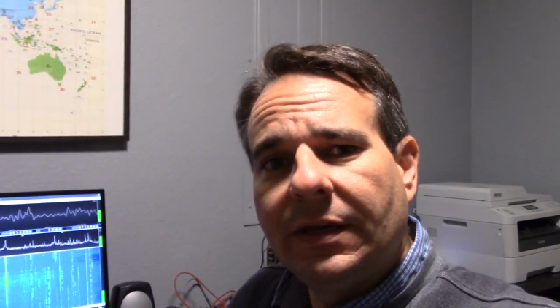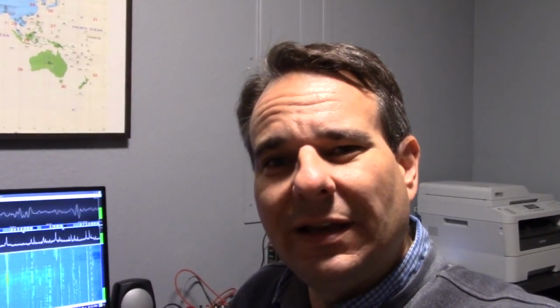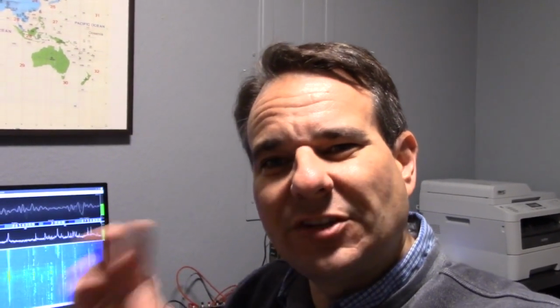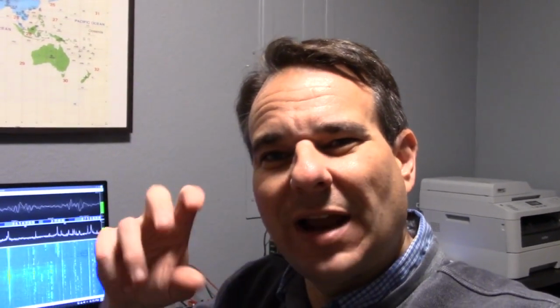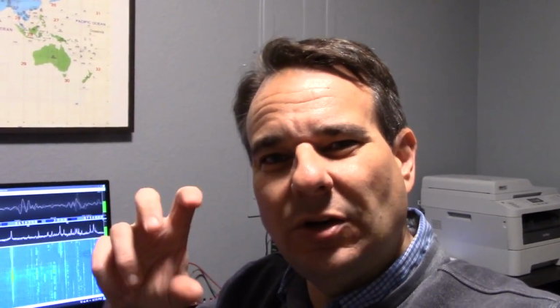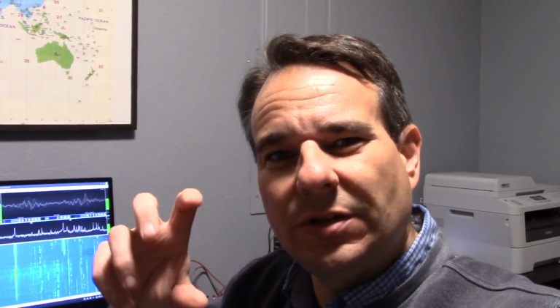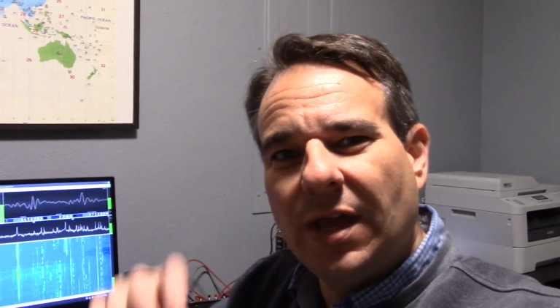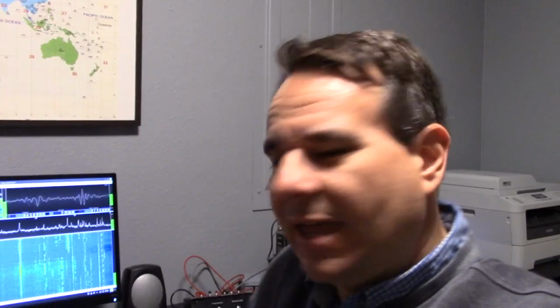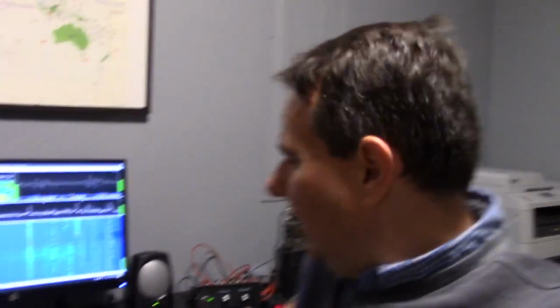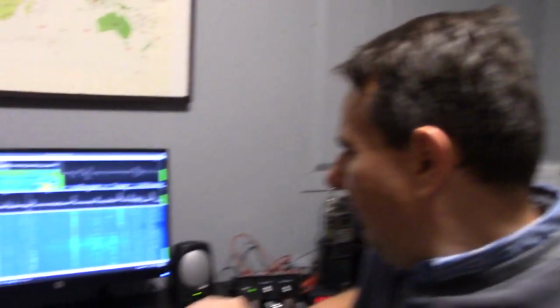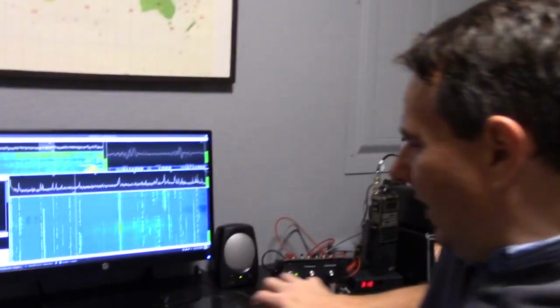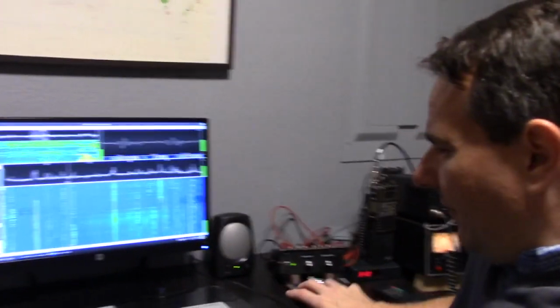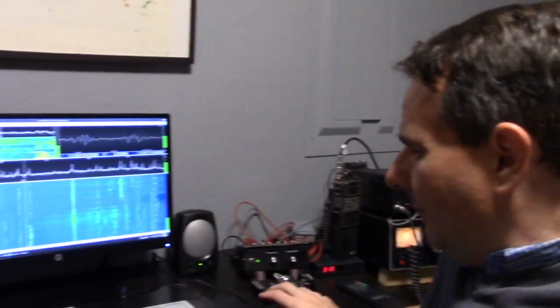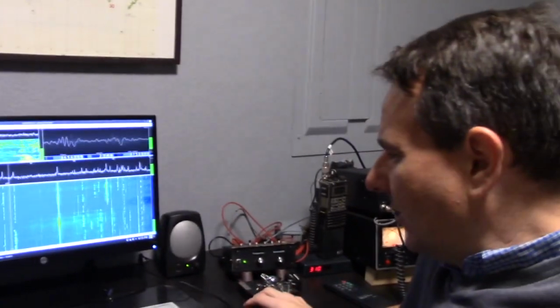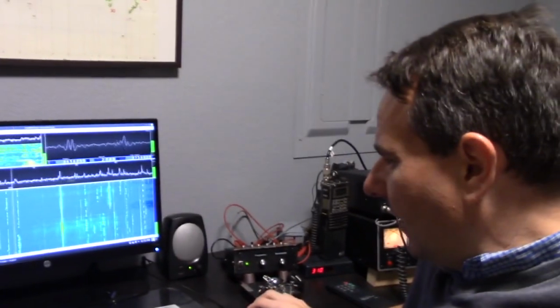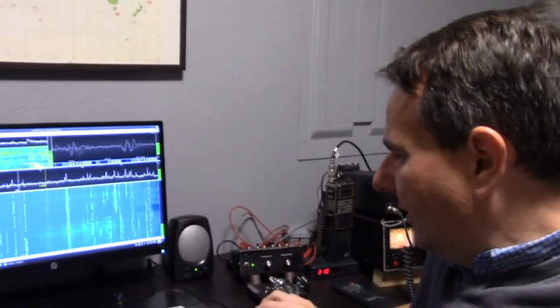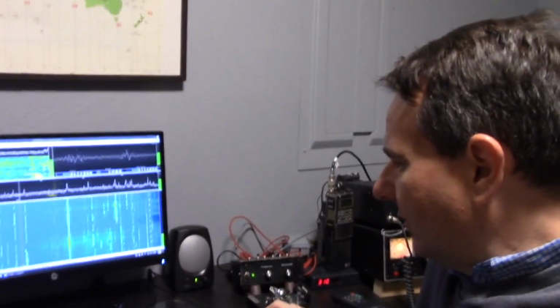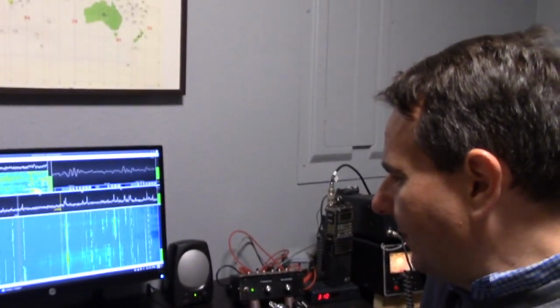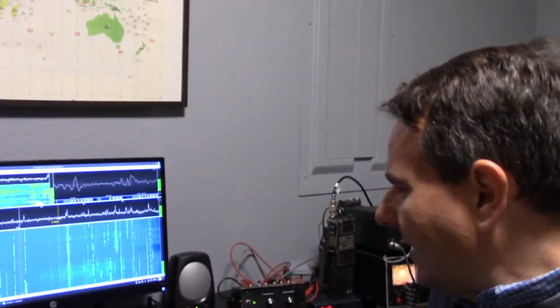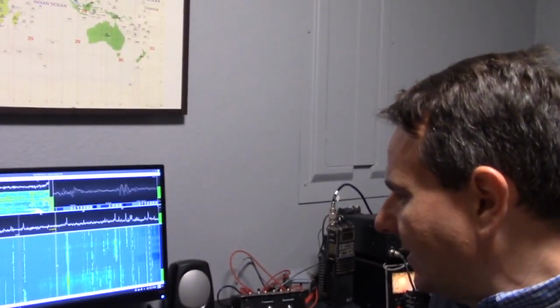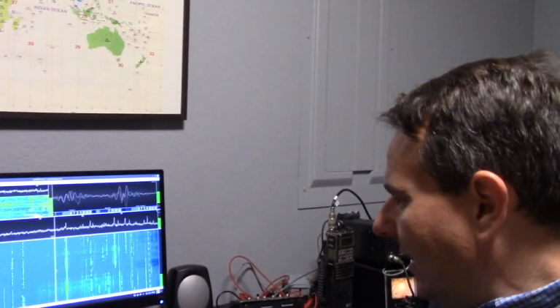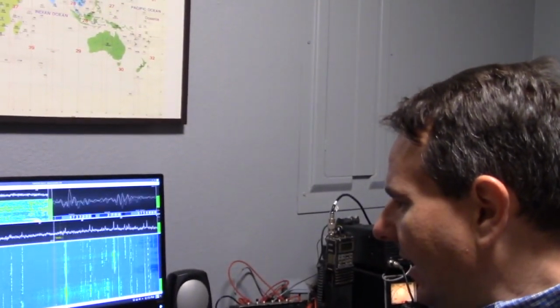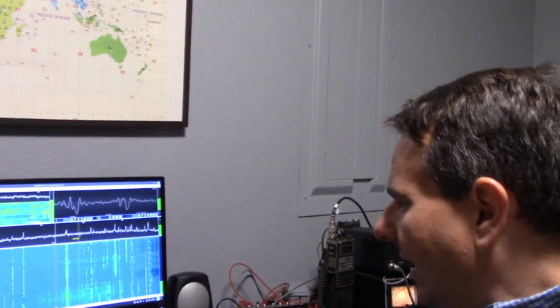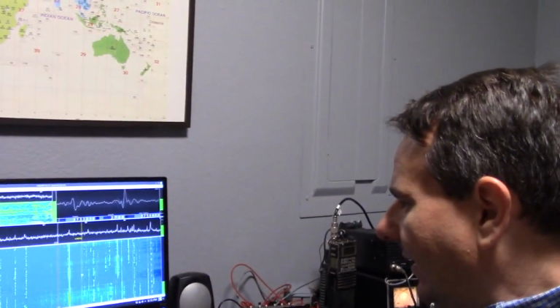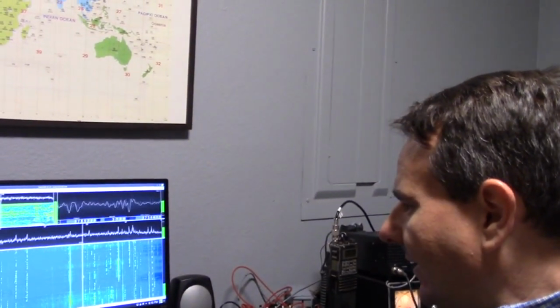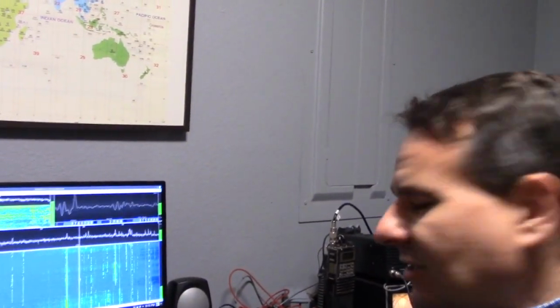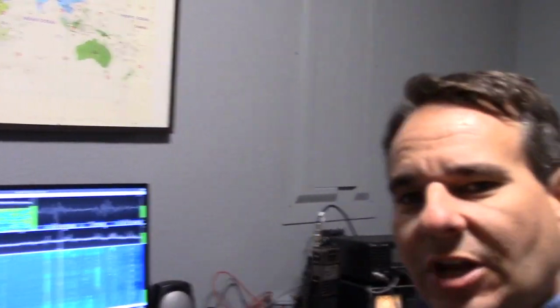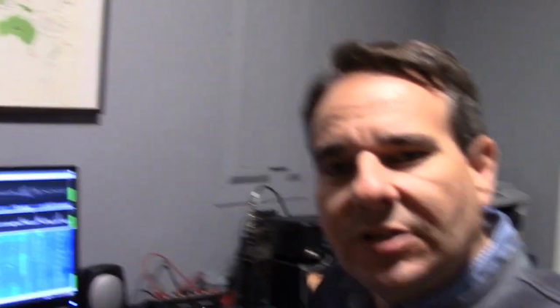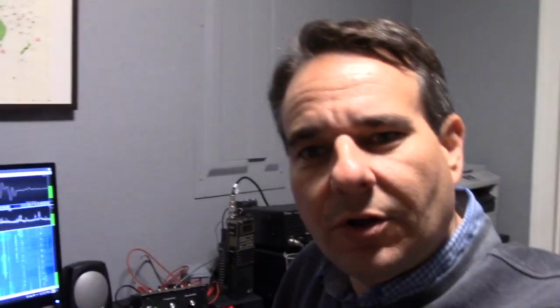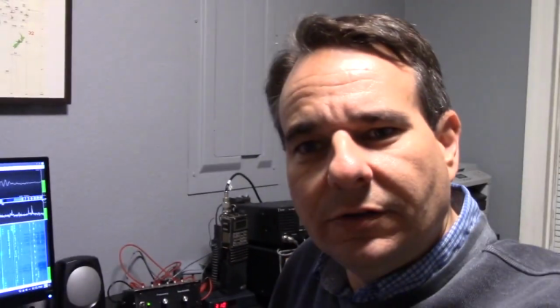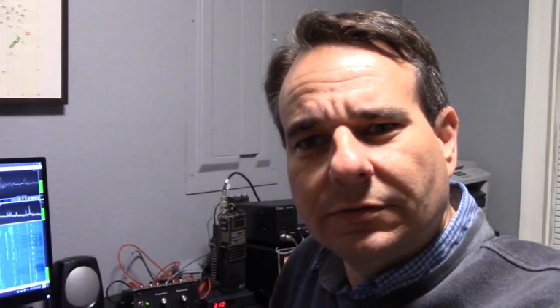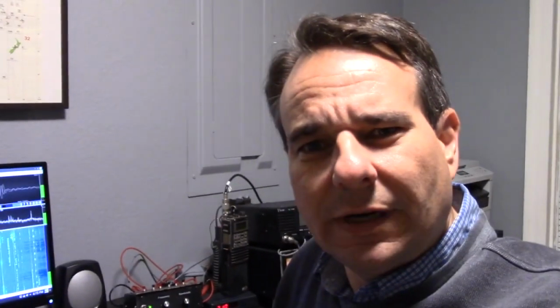Hear that scratching noise? And if I mouse around the different spots, it doesn't change at all, right?